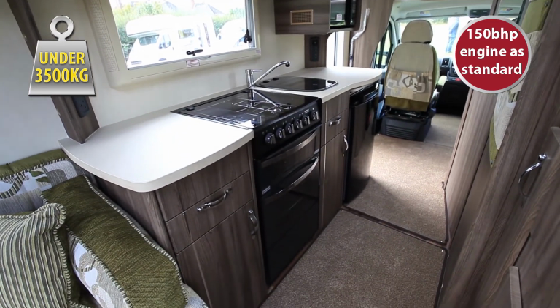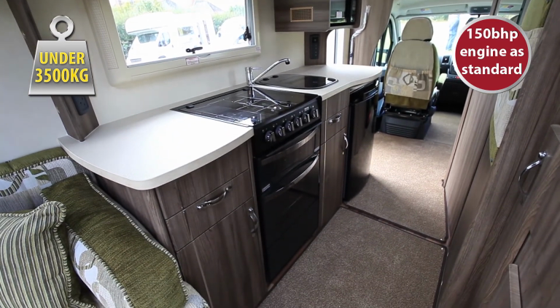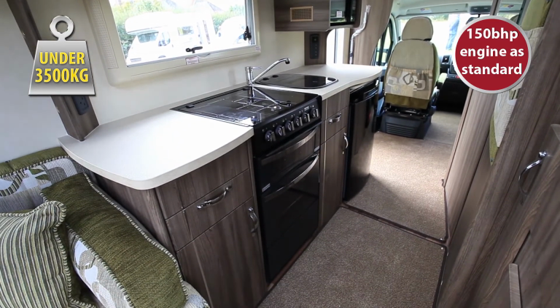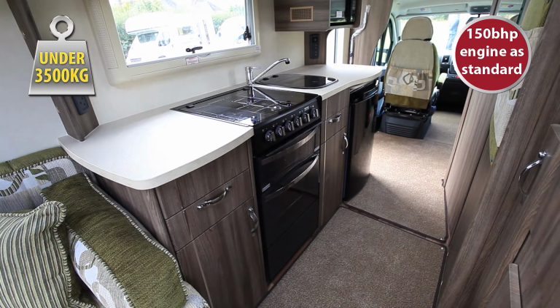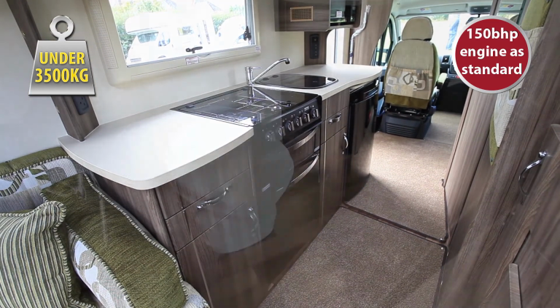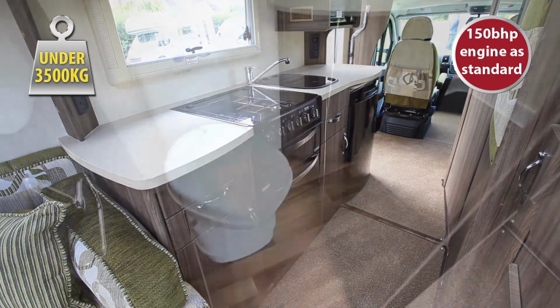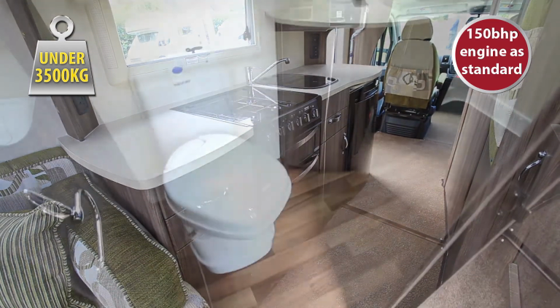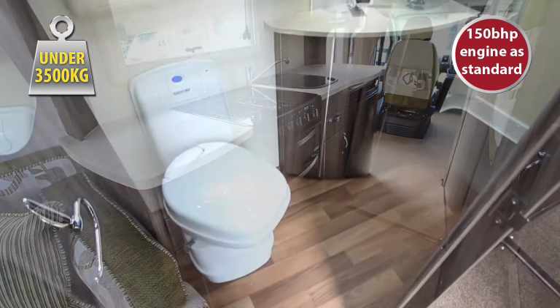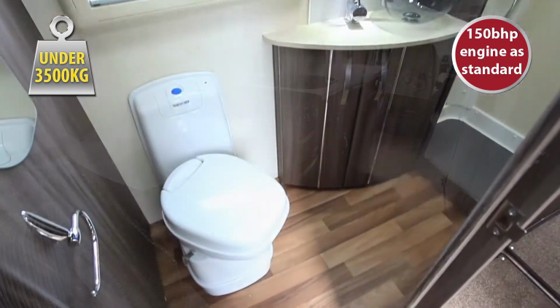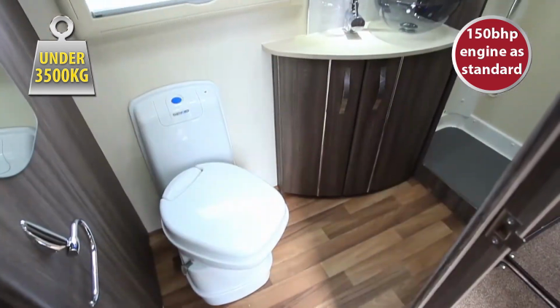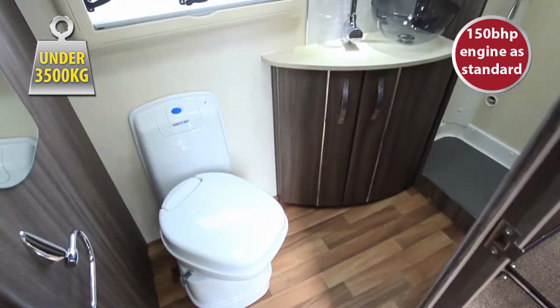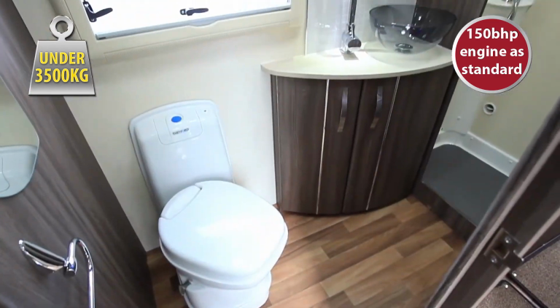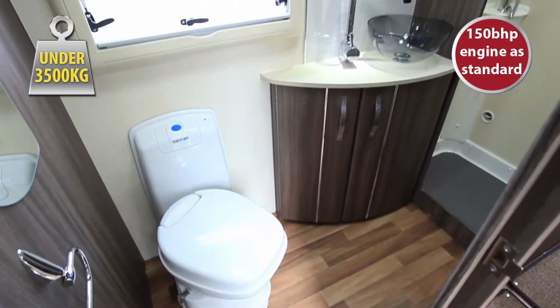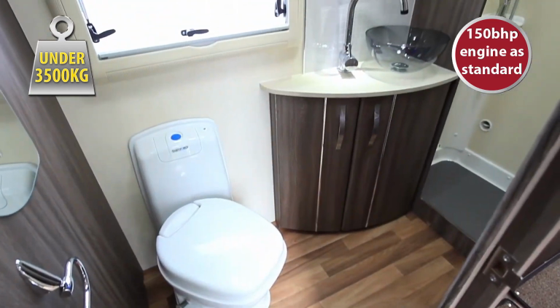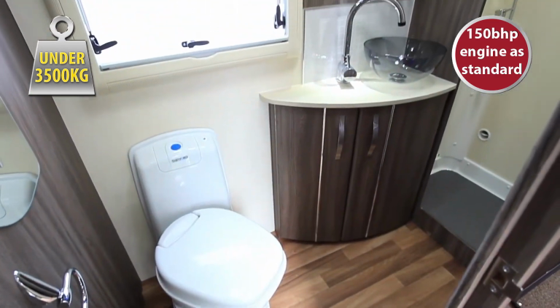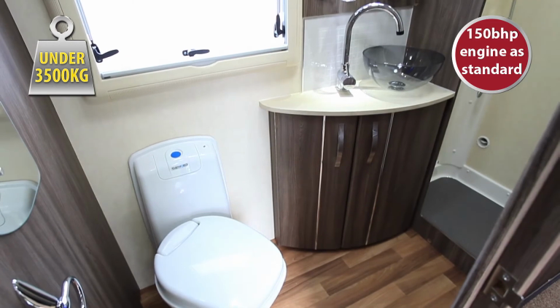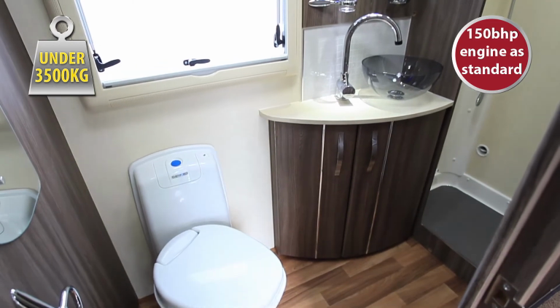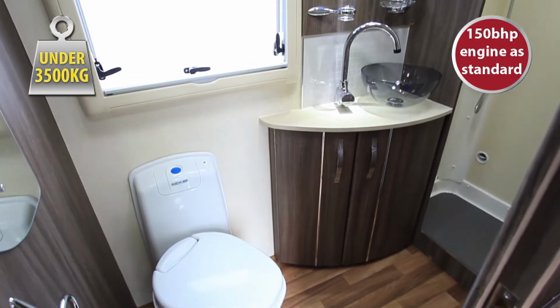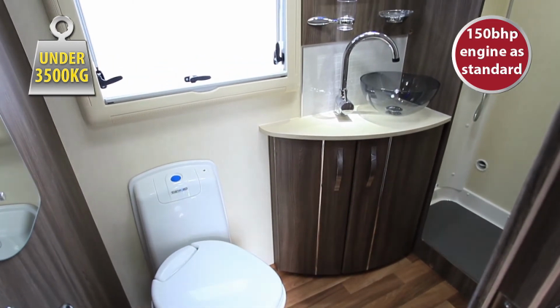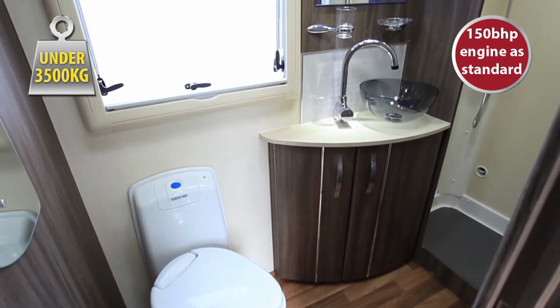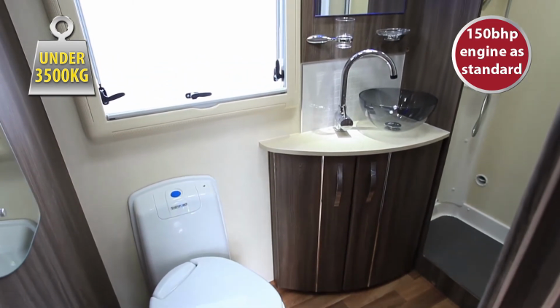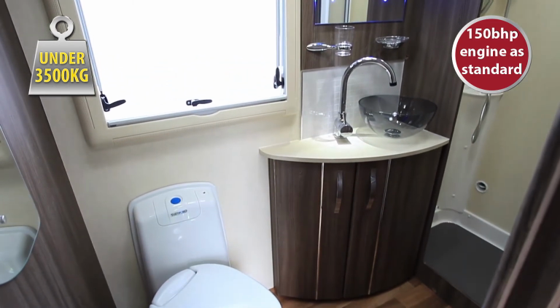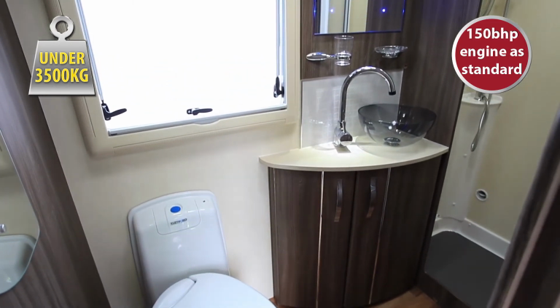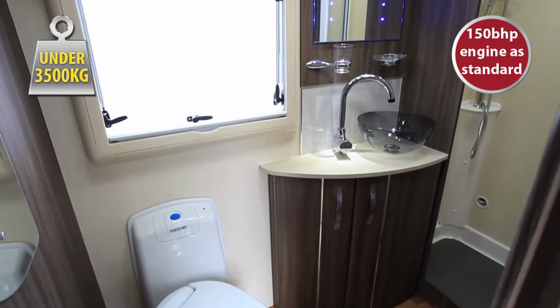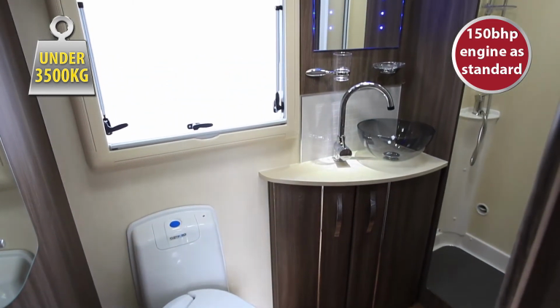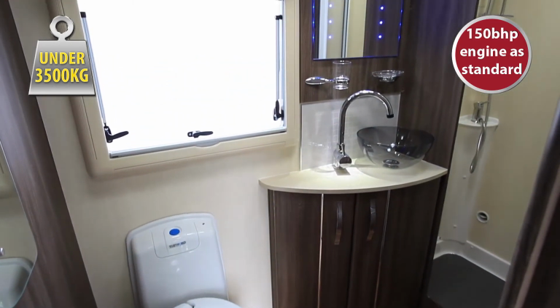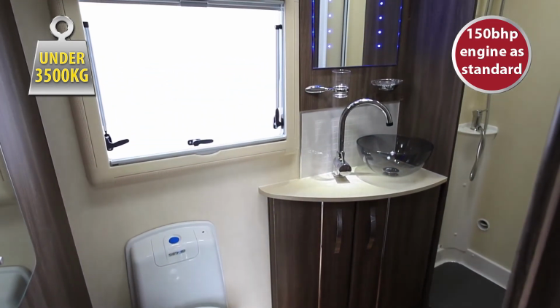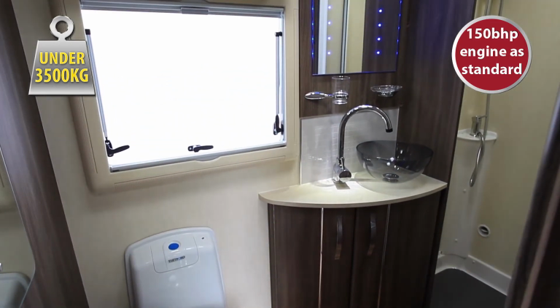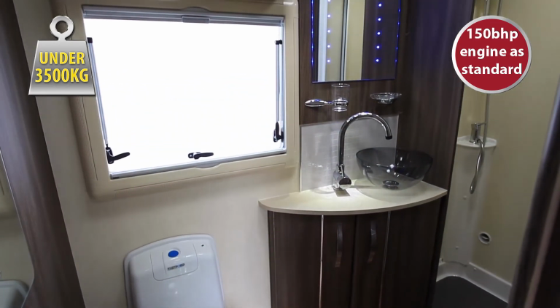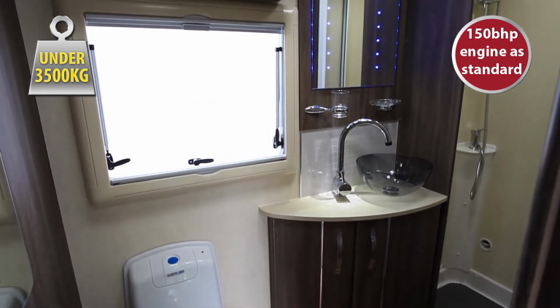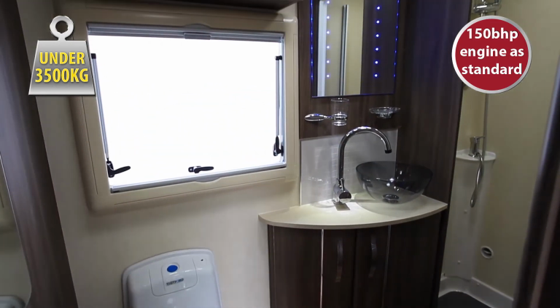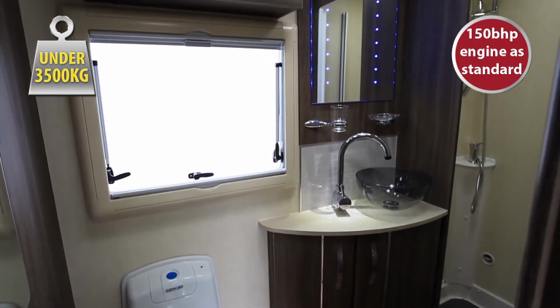The side washroom is also really spacious and has a separate shower and smart LED lighting.